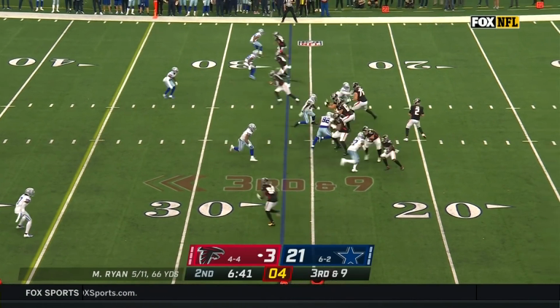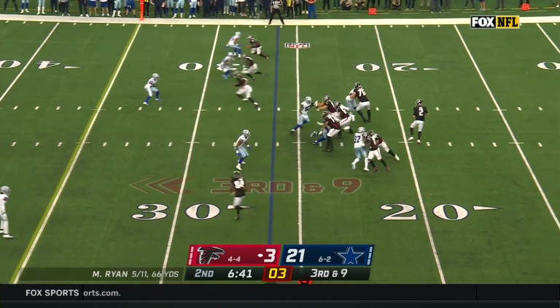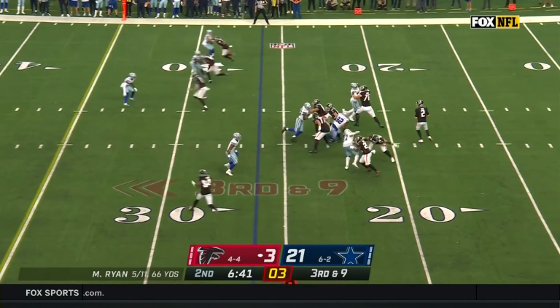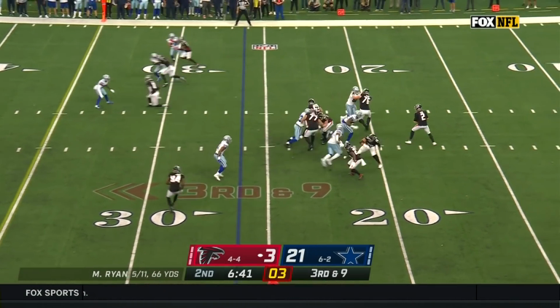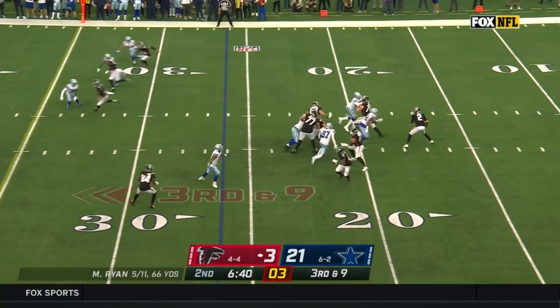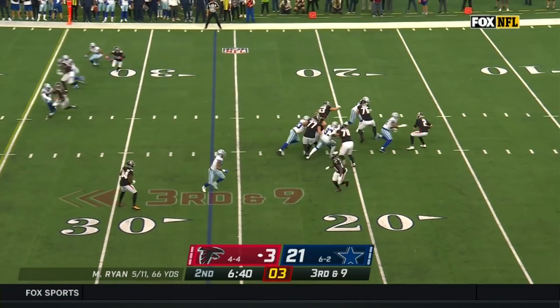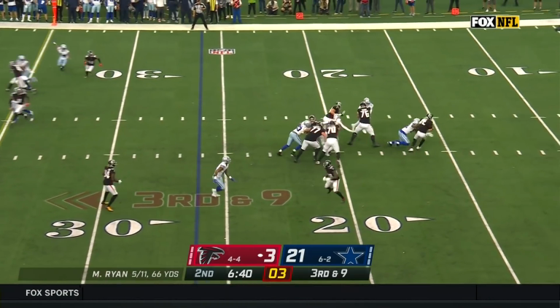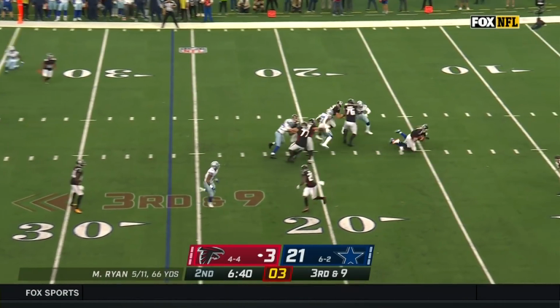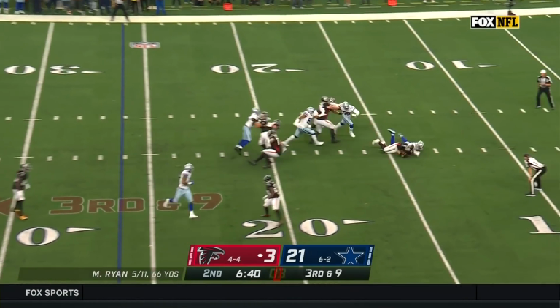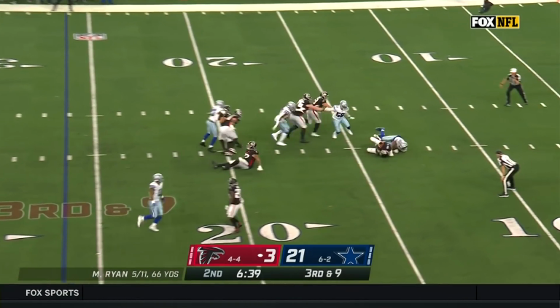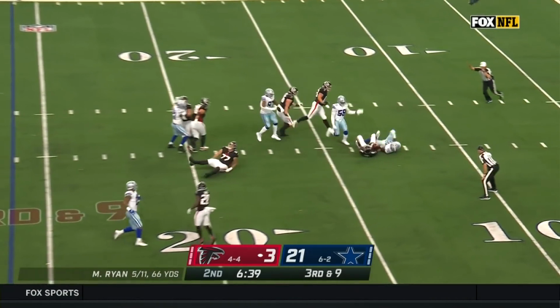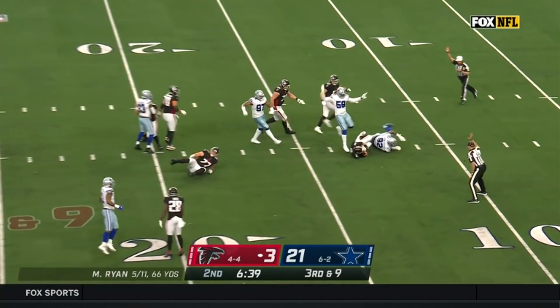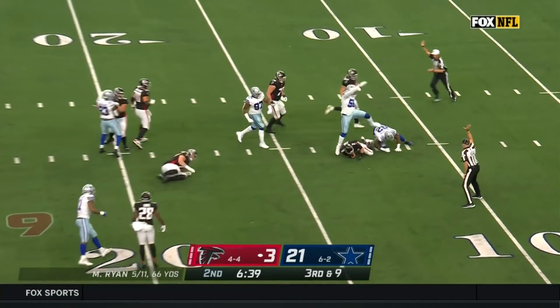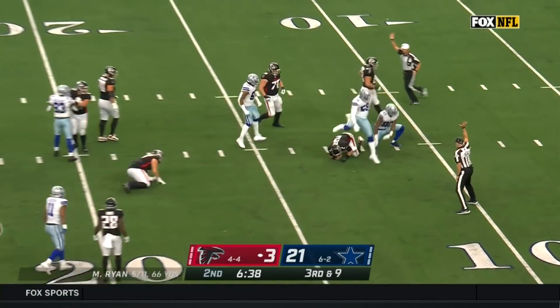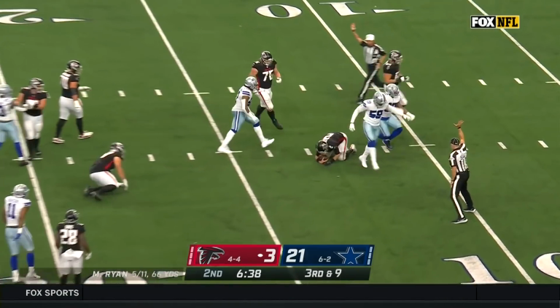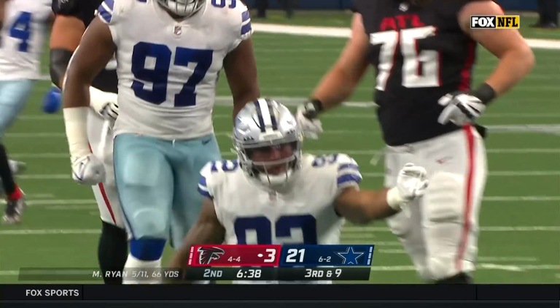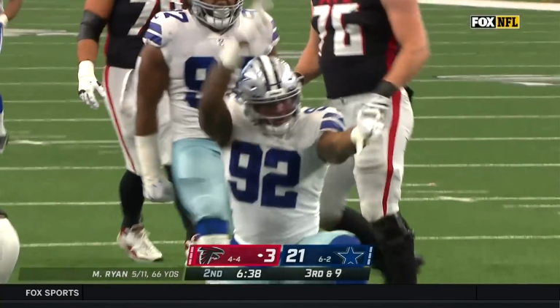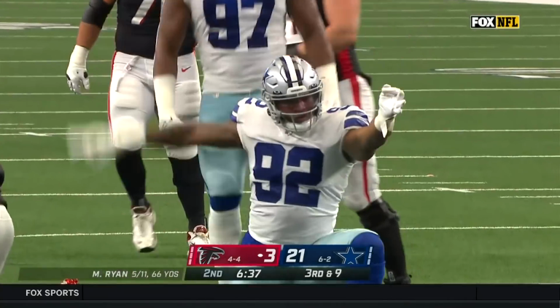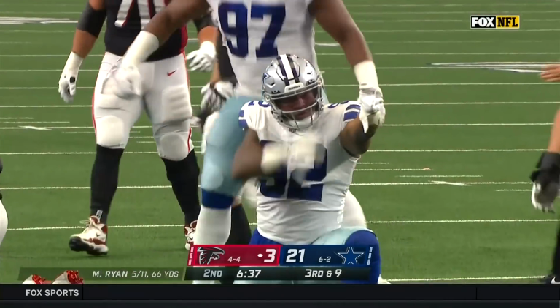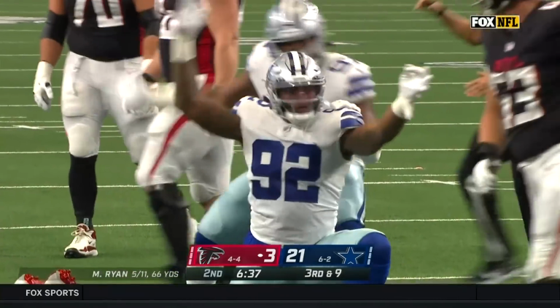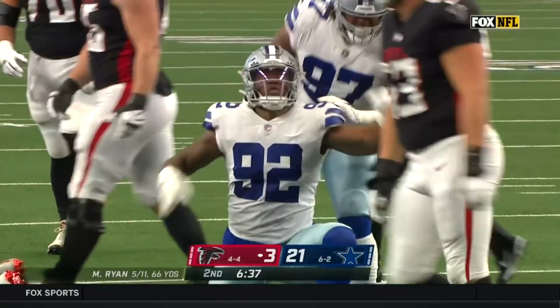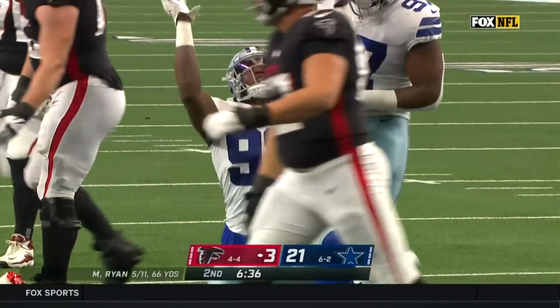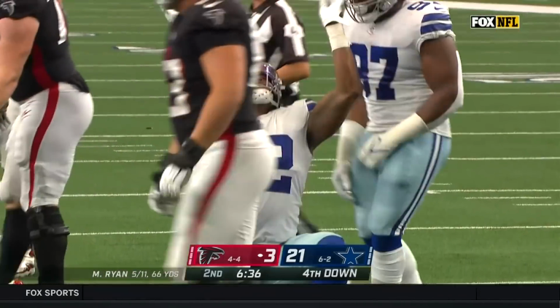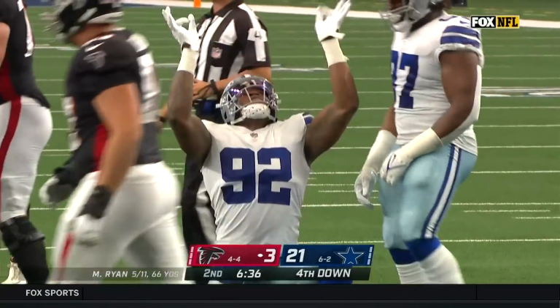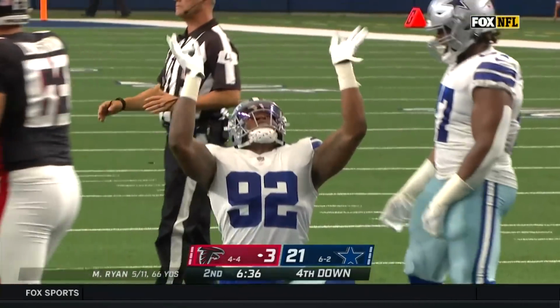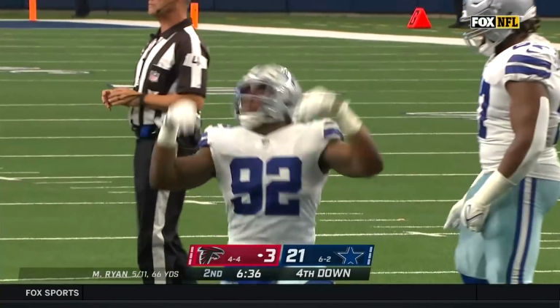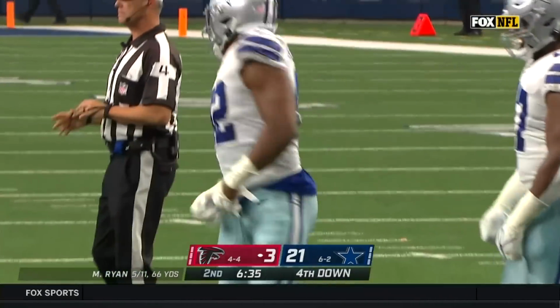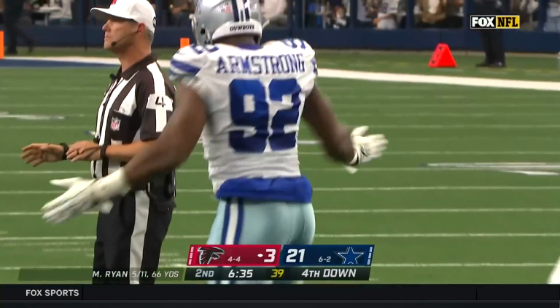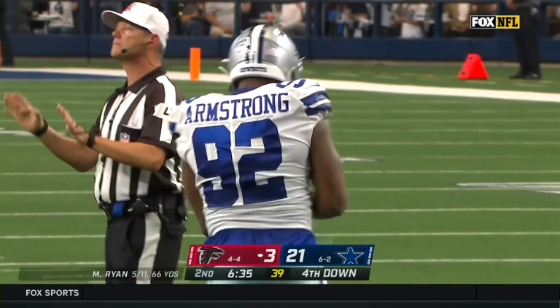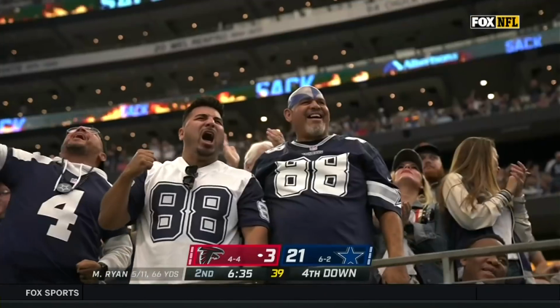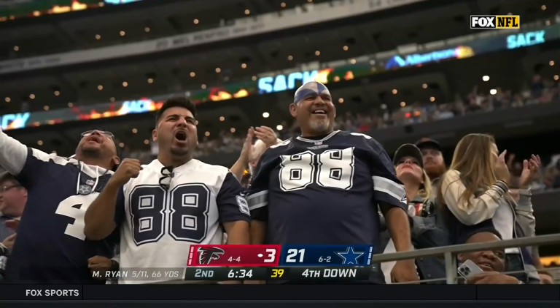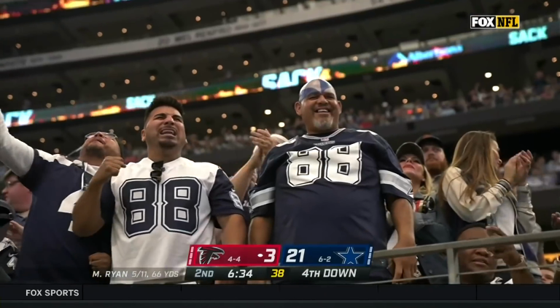Four-man rush, pressure right out the middle, and Matt Ryan is dropped! Dorrance Armstrong, his first of the year.